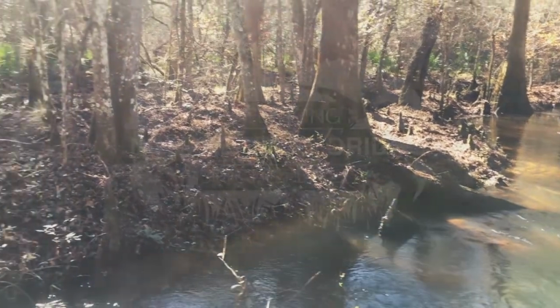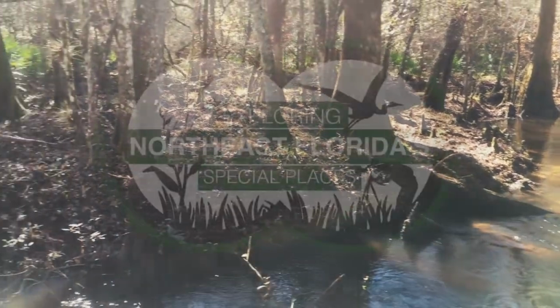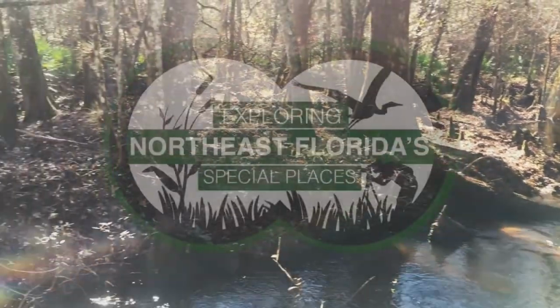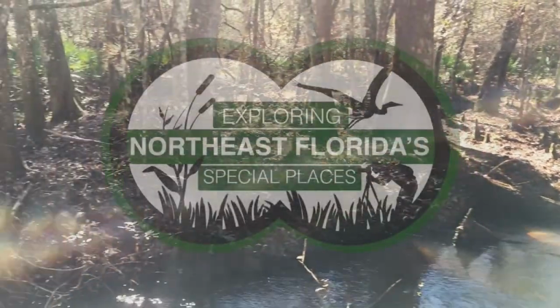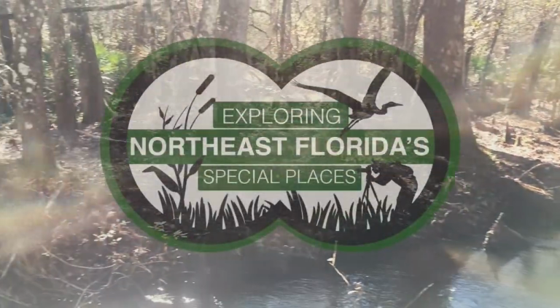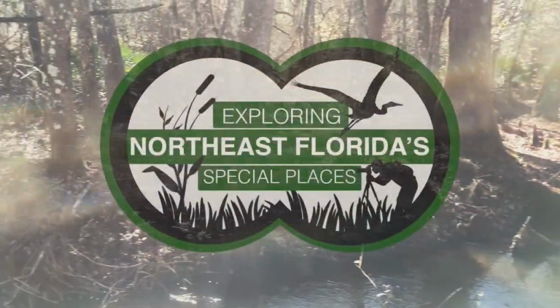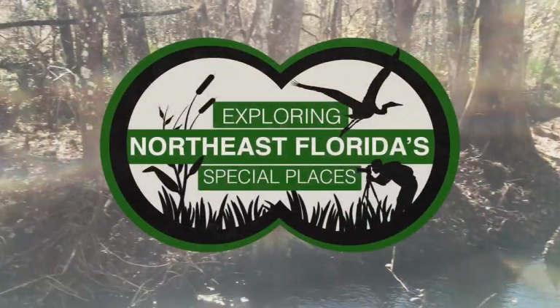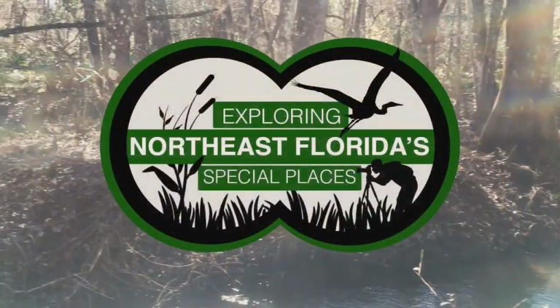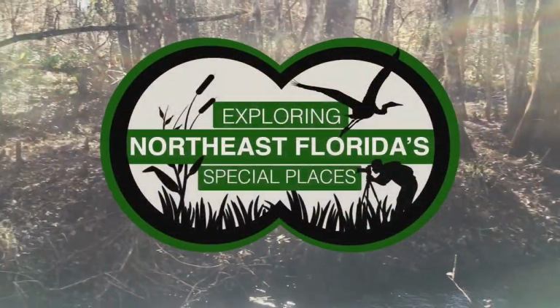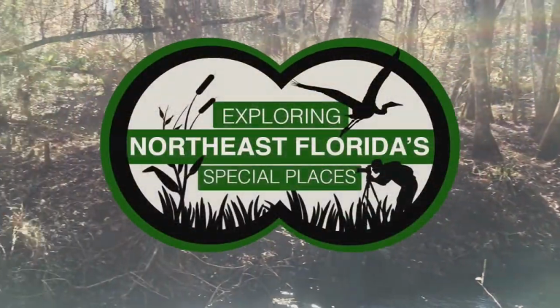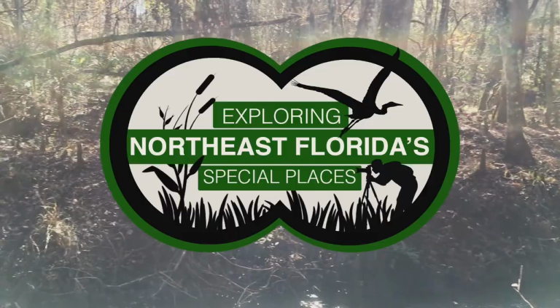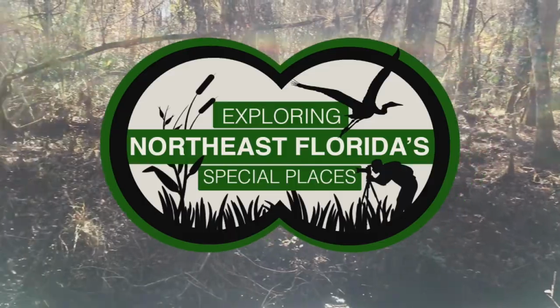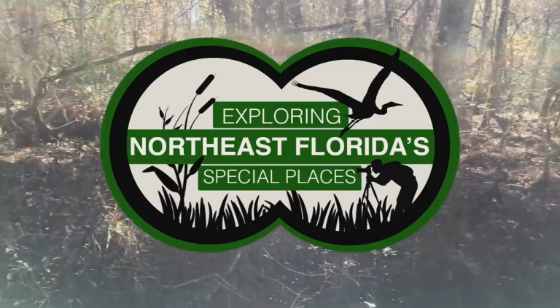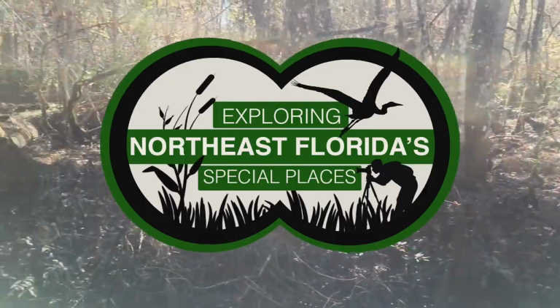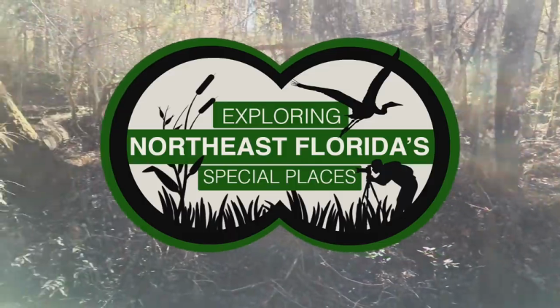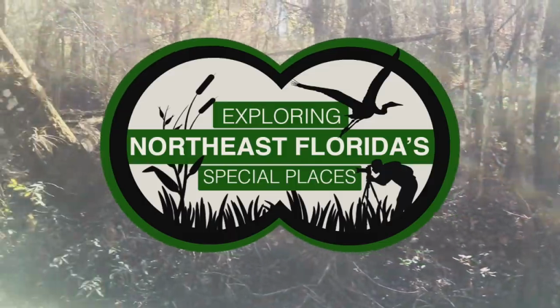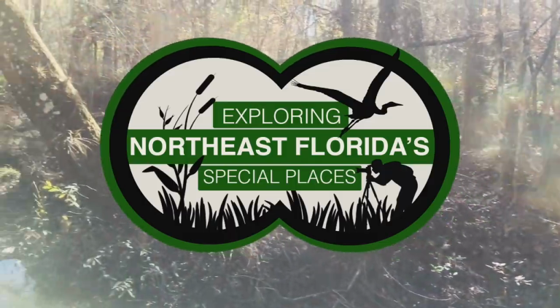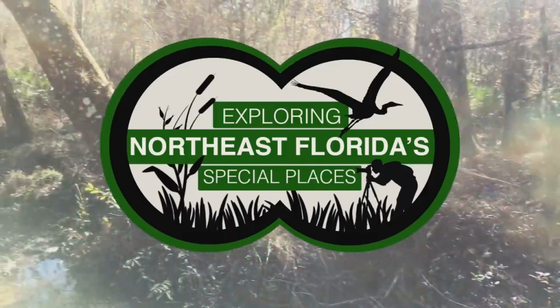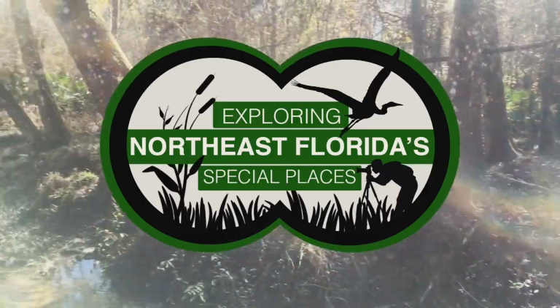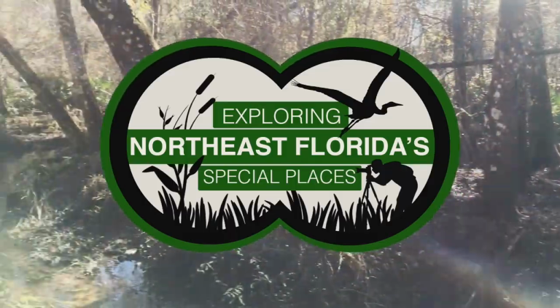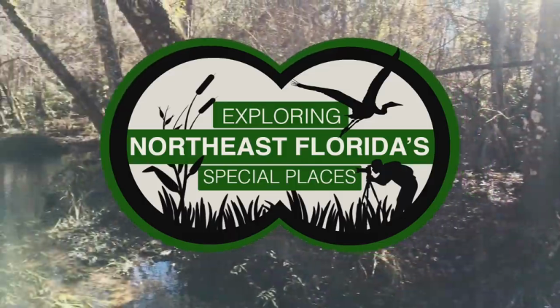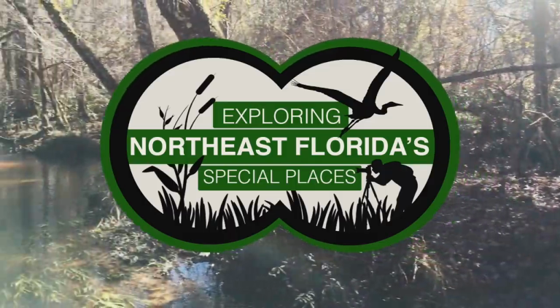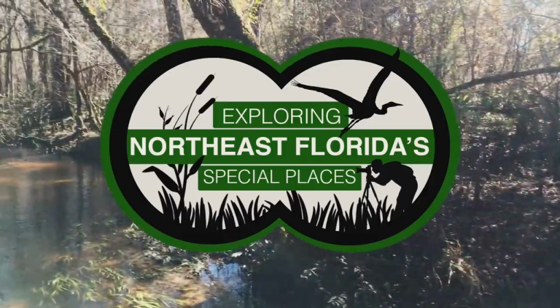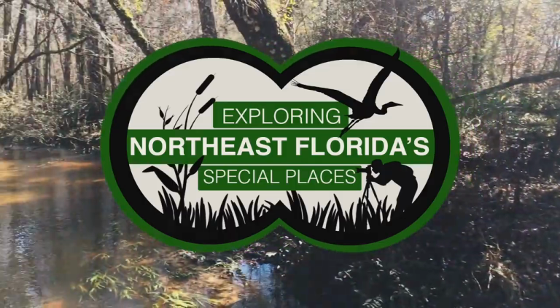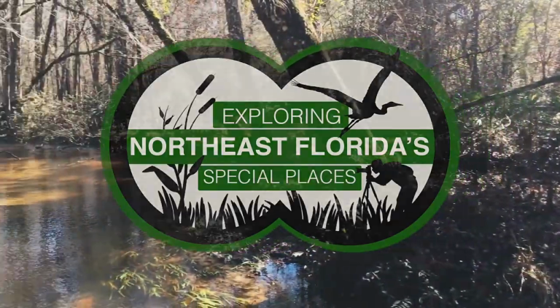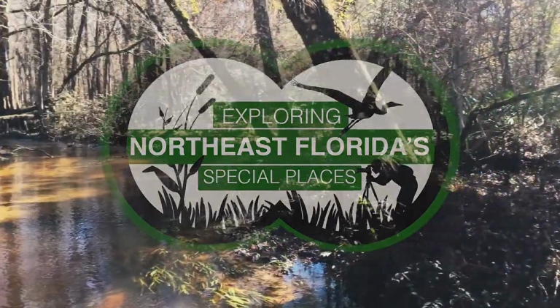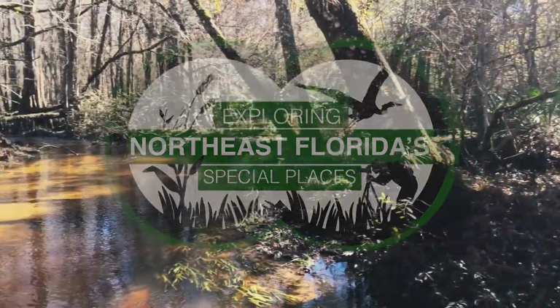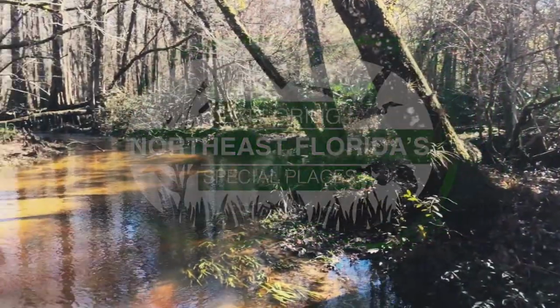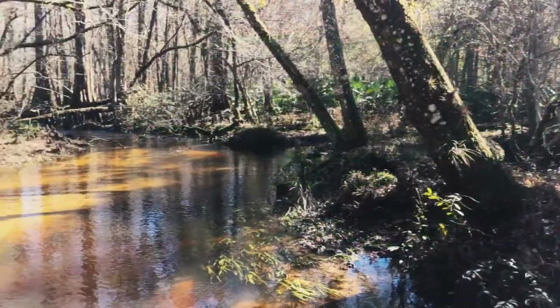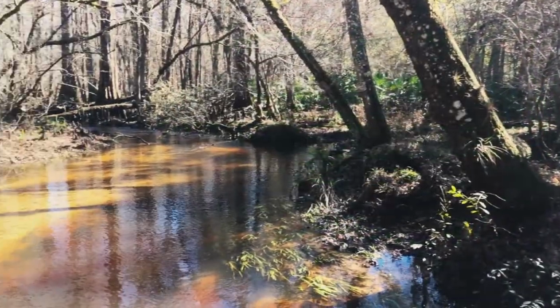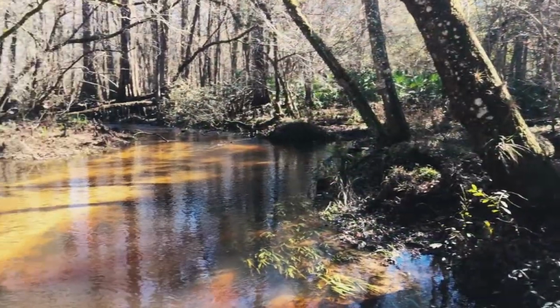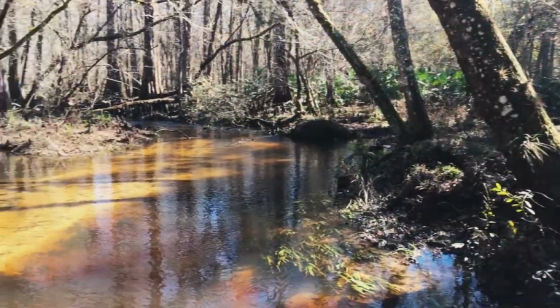On today's episode, we're exploring Sal Taylor Creek Preserve, a great conservation area for equestrian use and hiking.